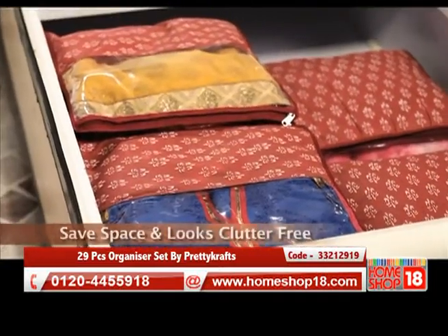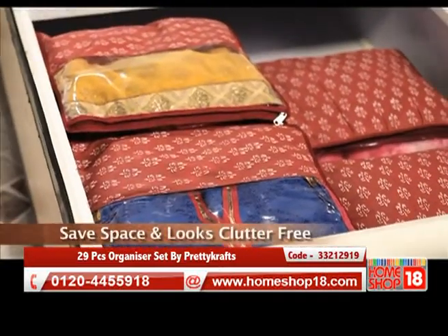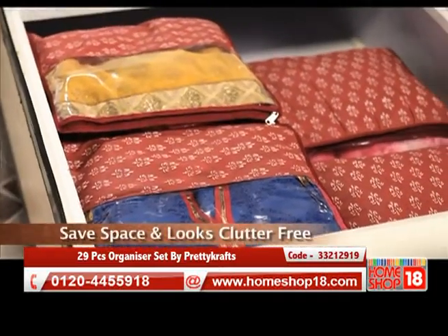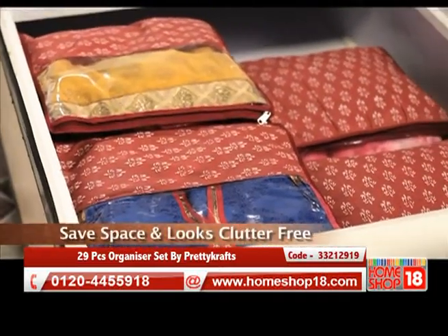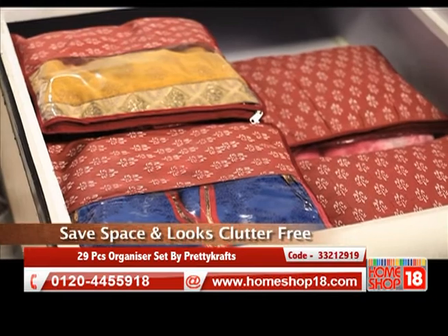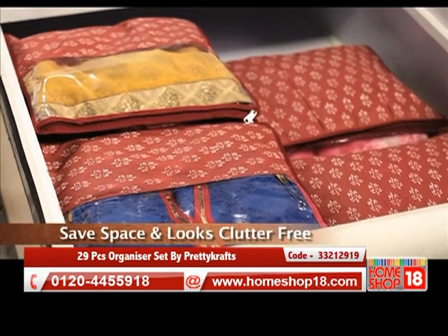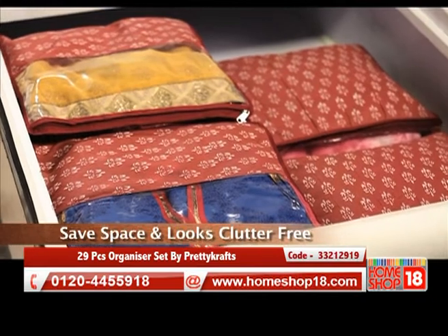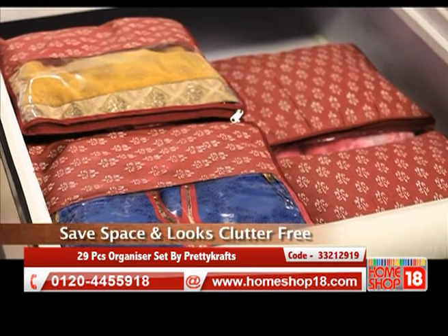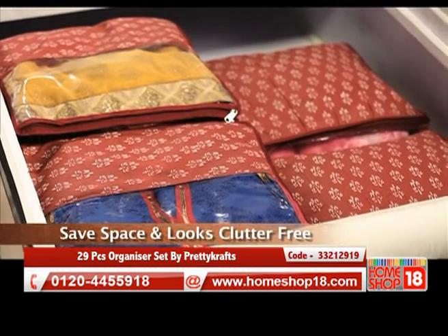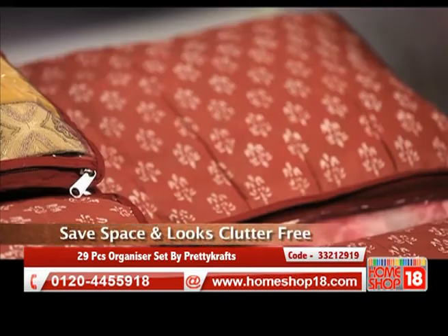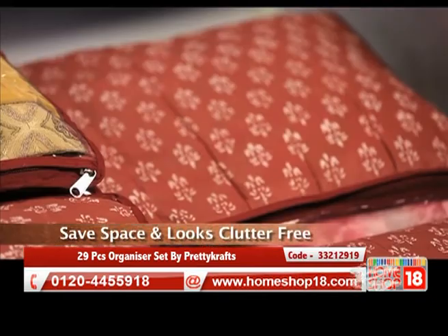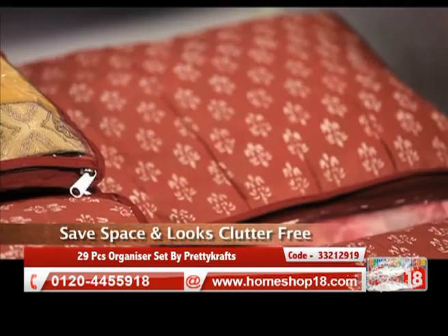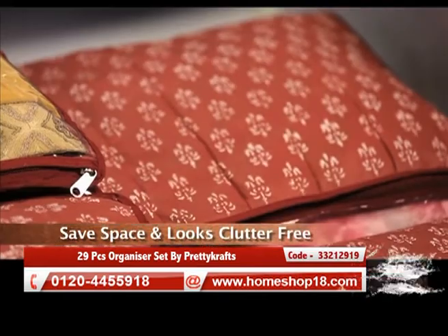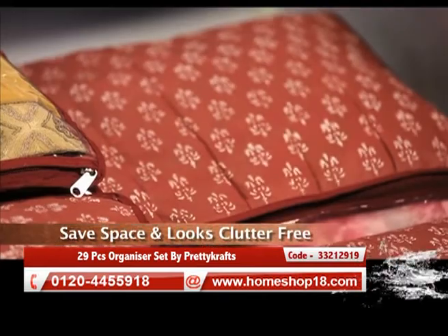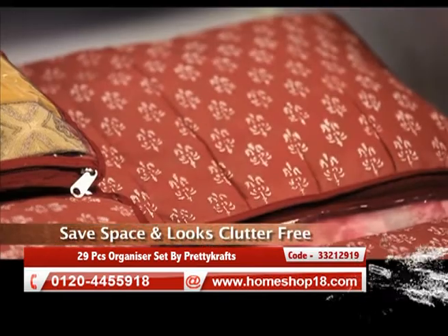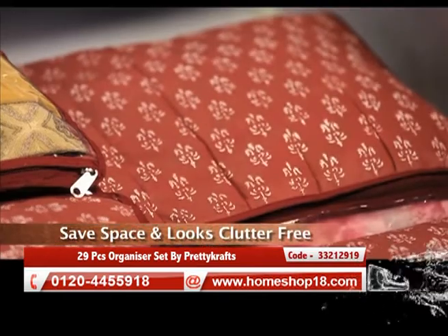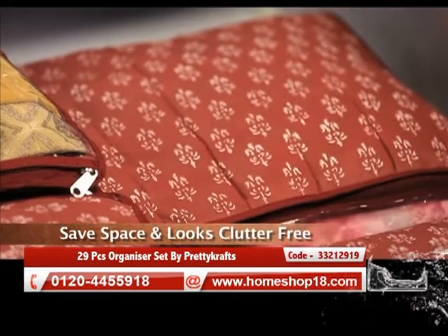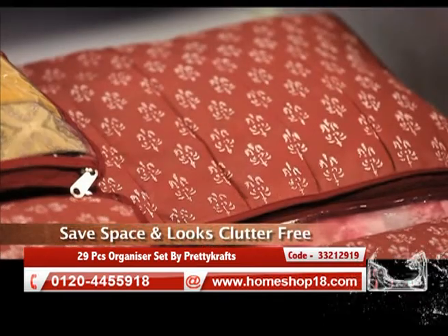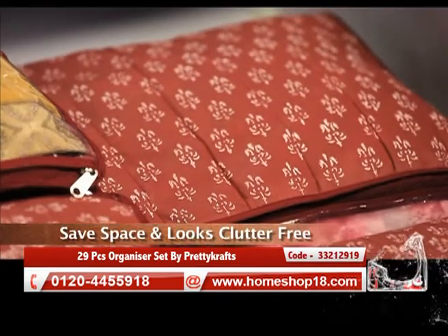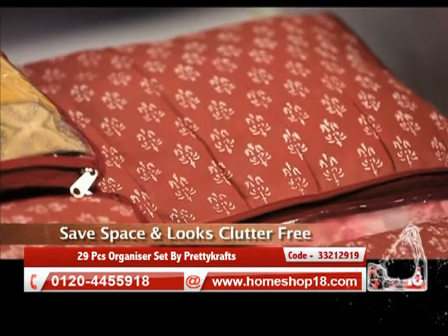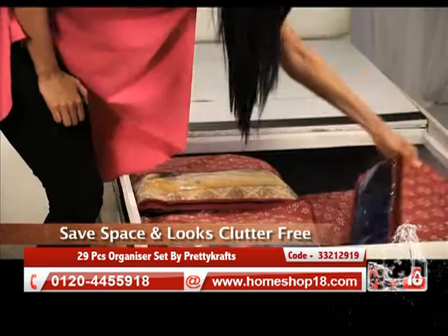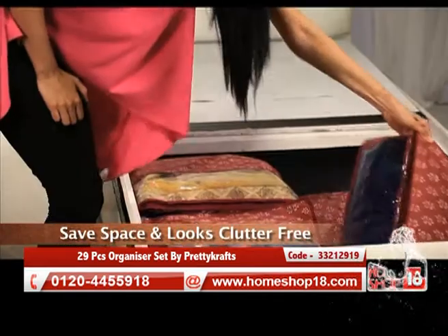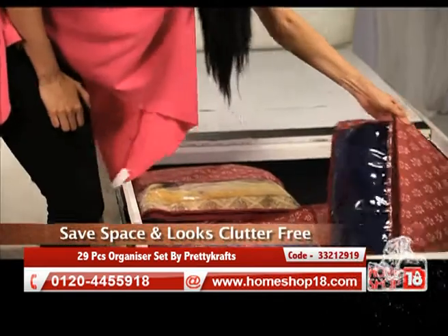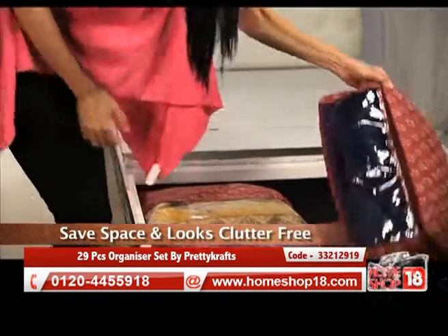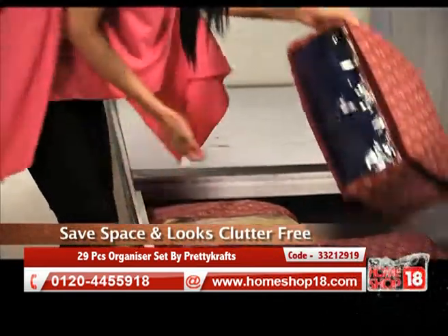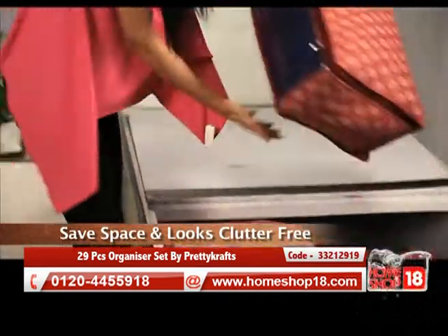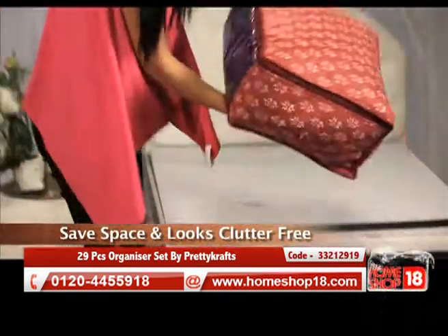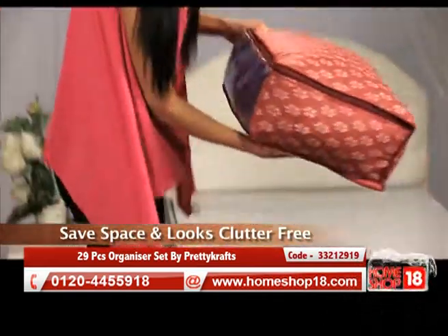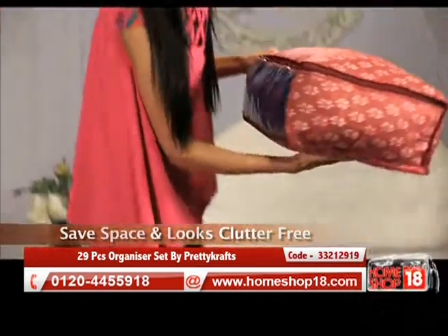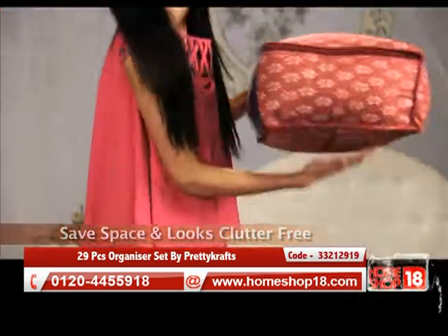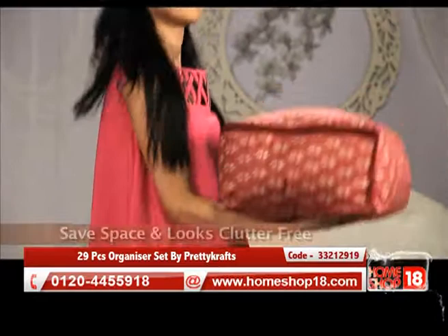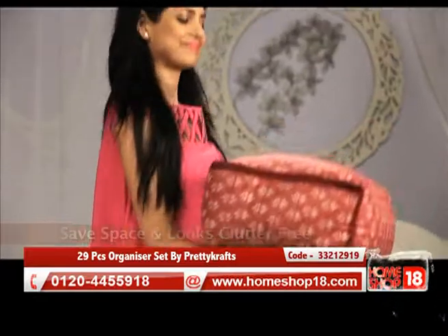This amazing product is available at an unbeatable price, only on Home Shop 18.